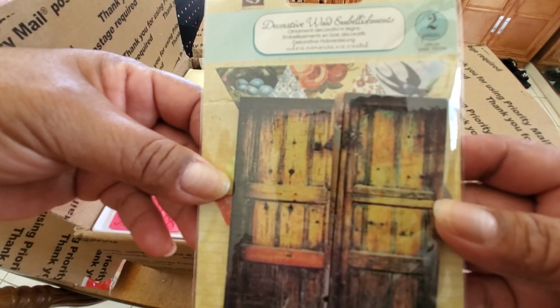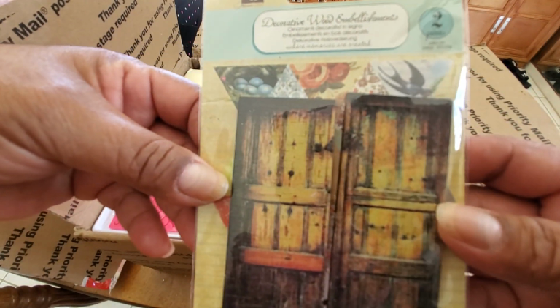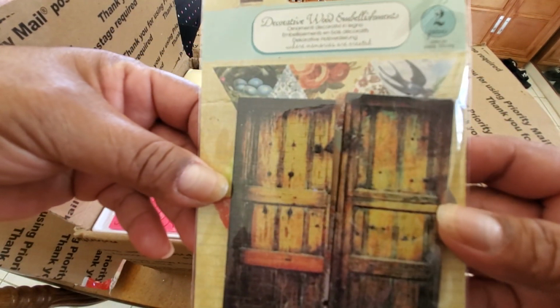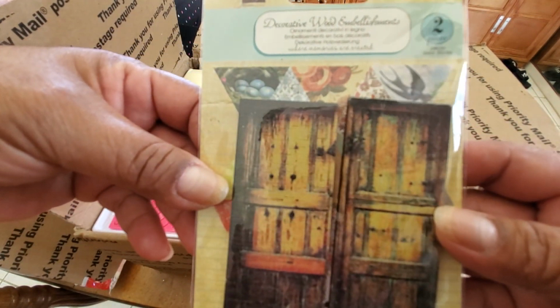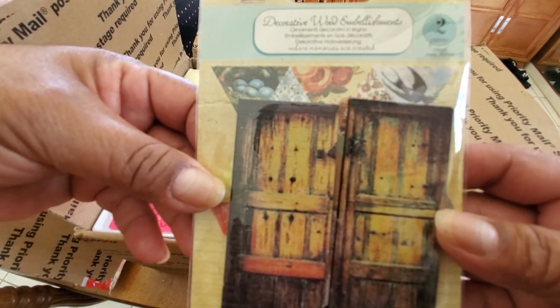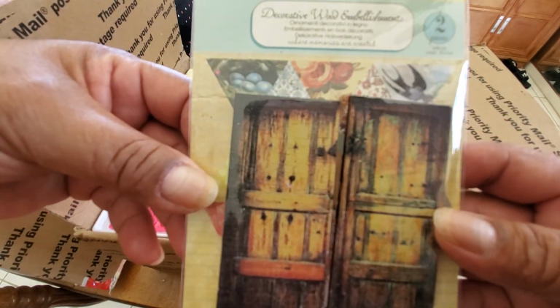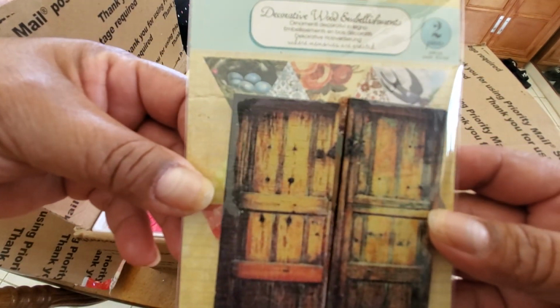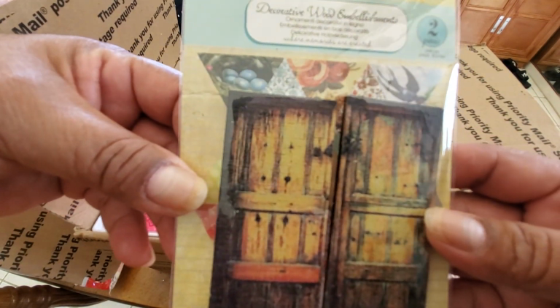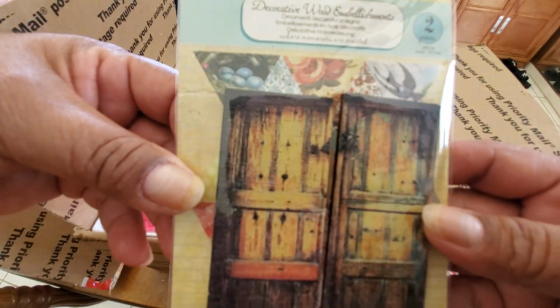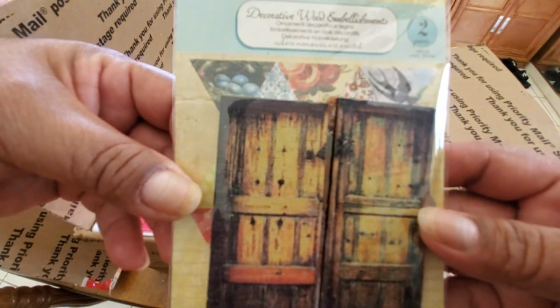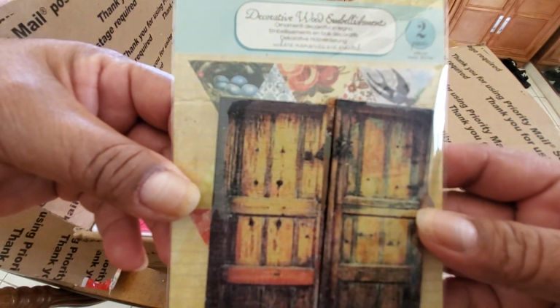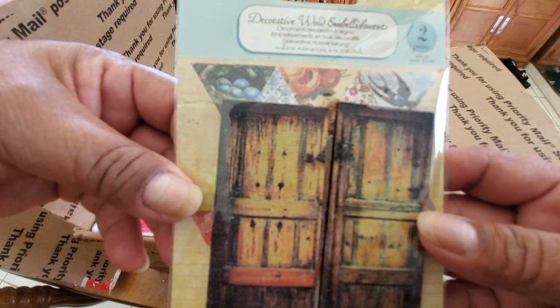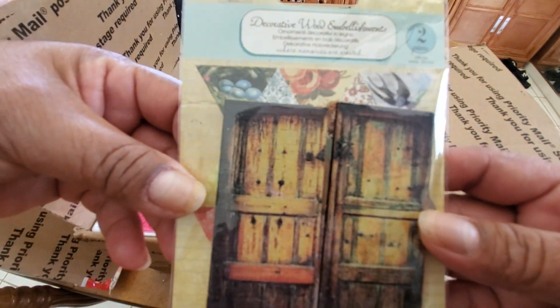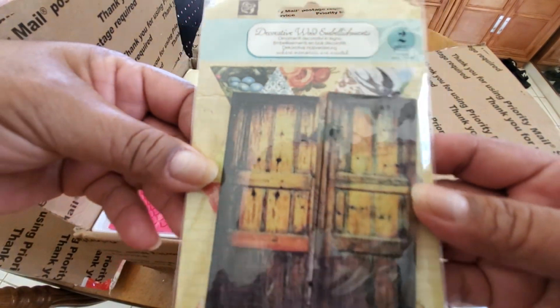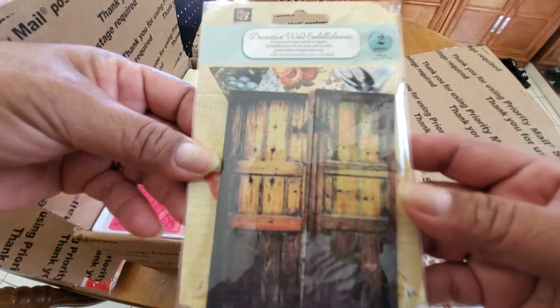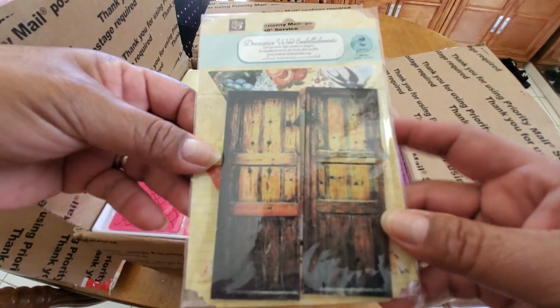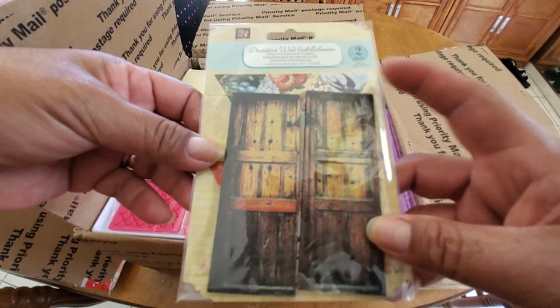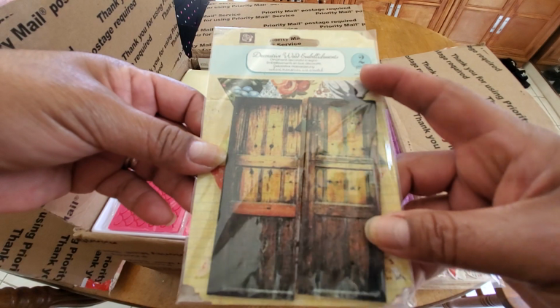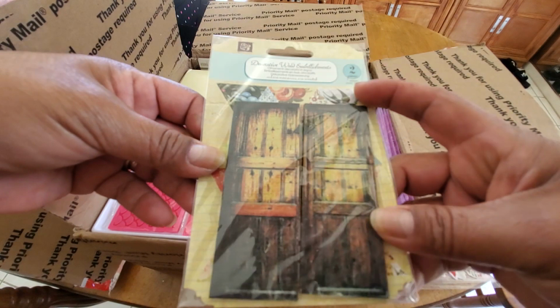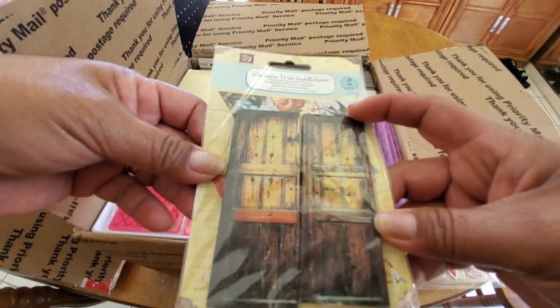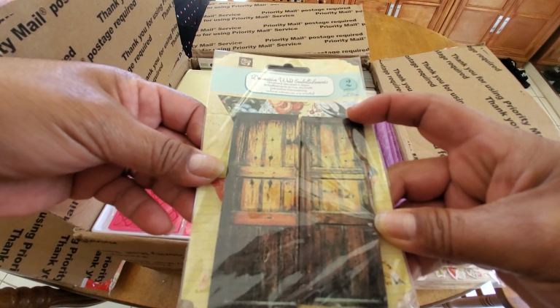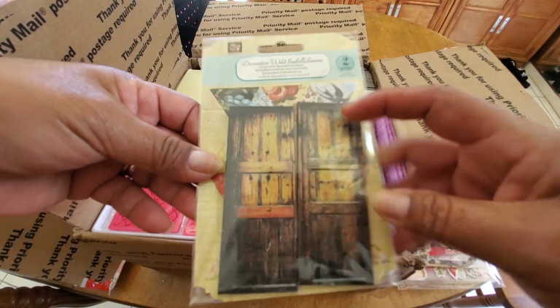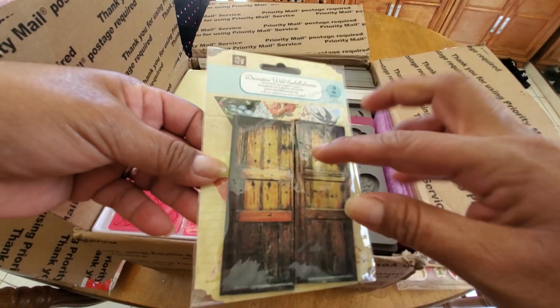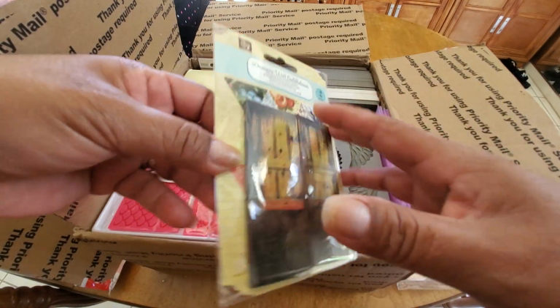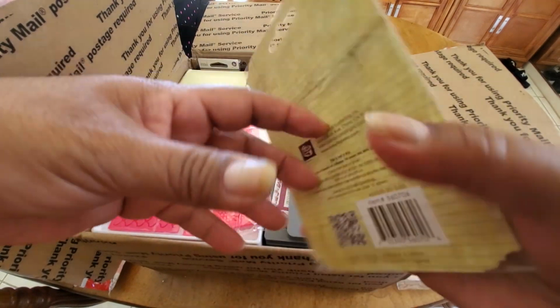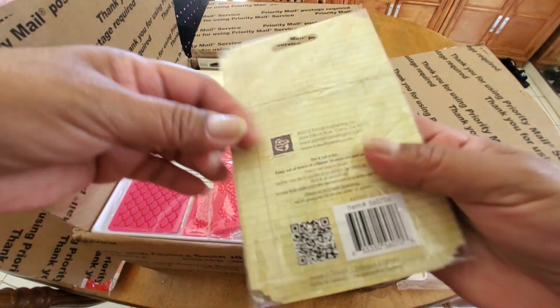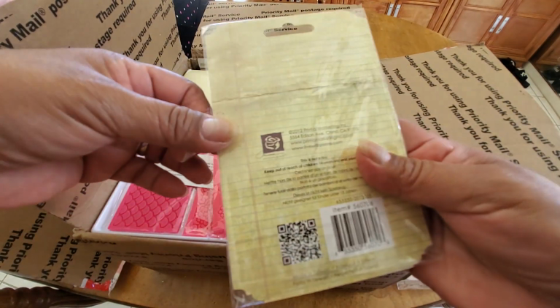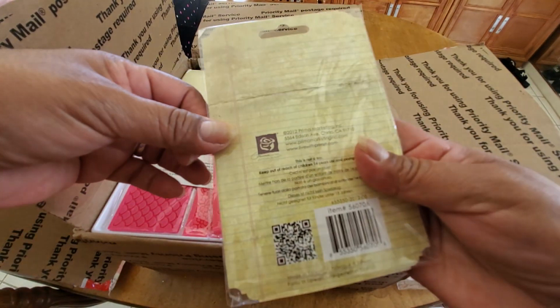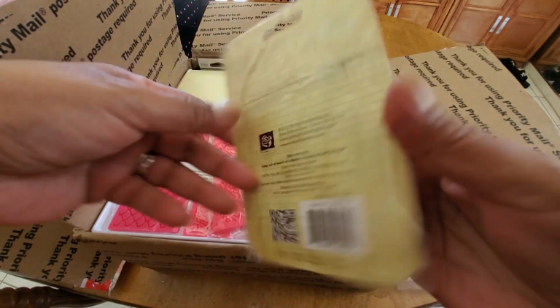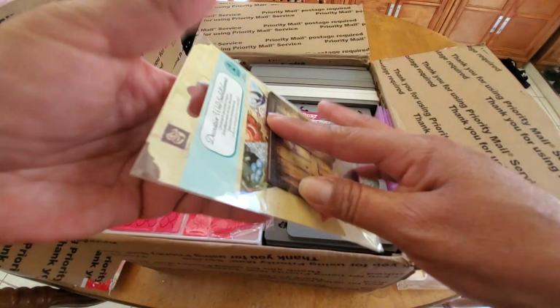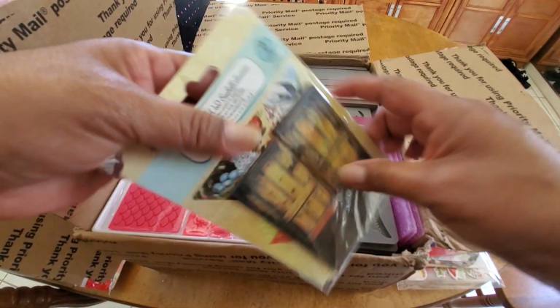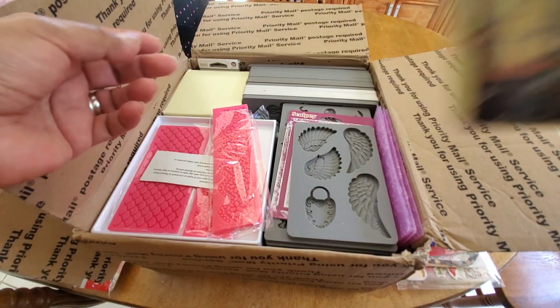How cool — a little door. Wood embellishments. I've seen people doing like little fairy doors, you know, that's really cool.